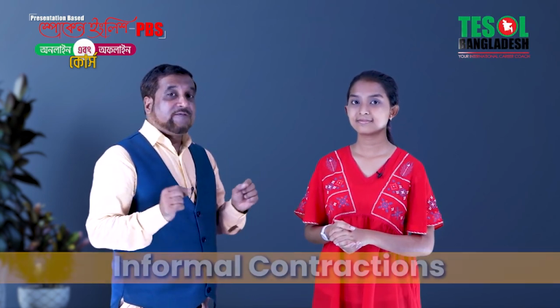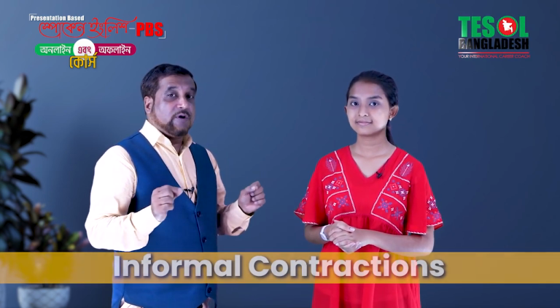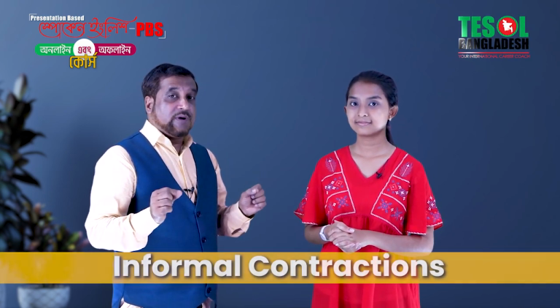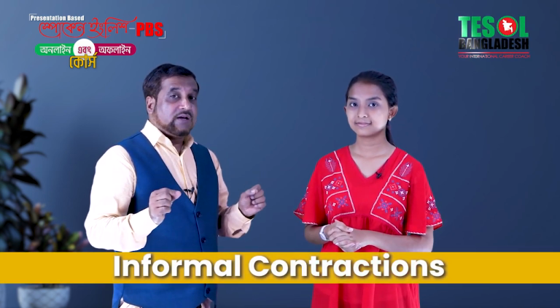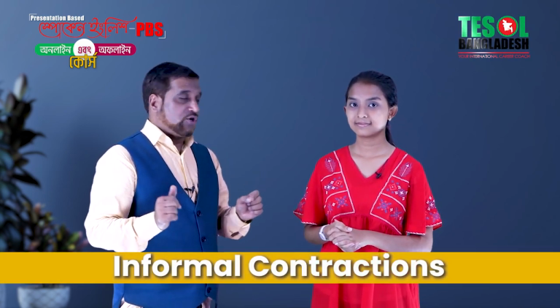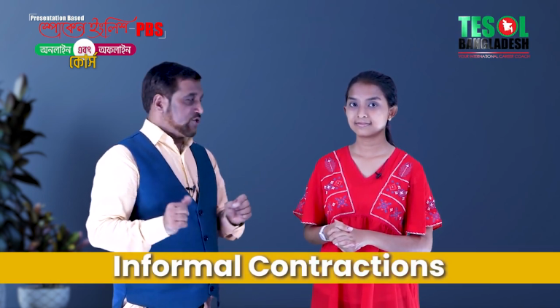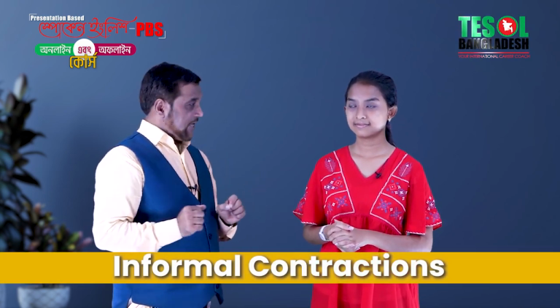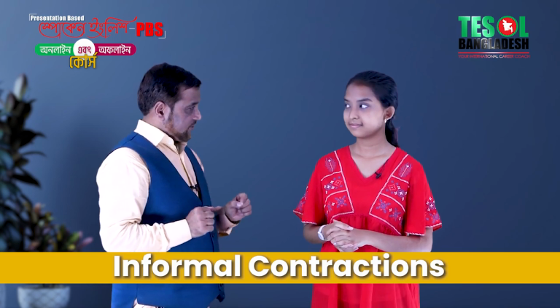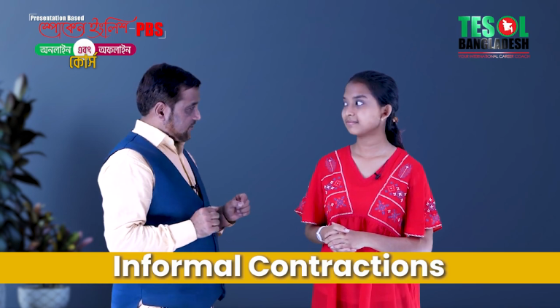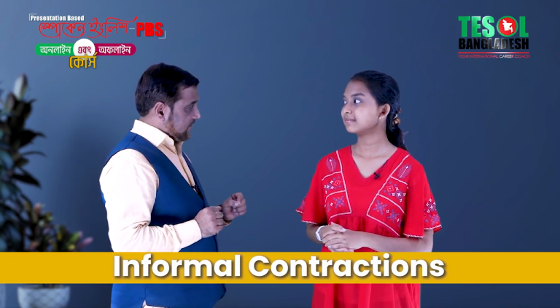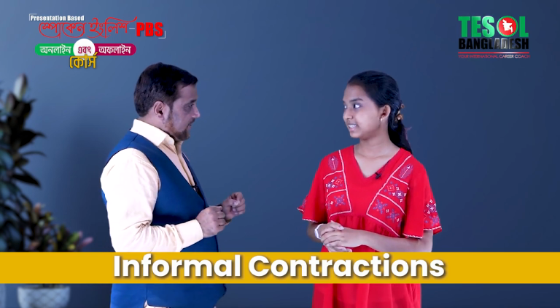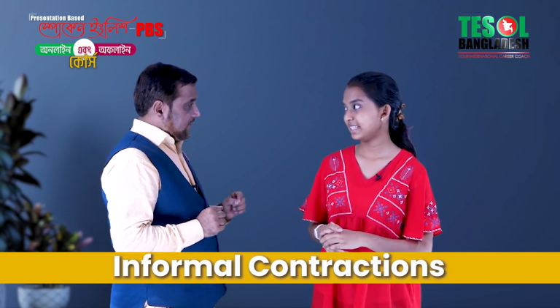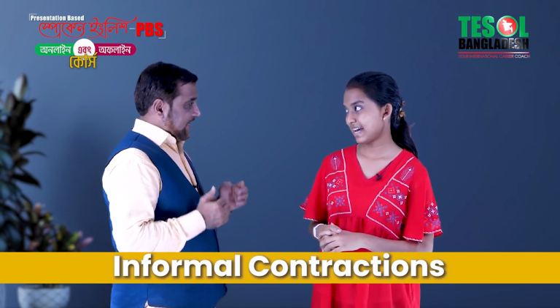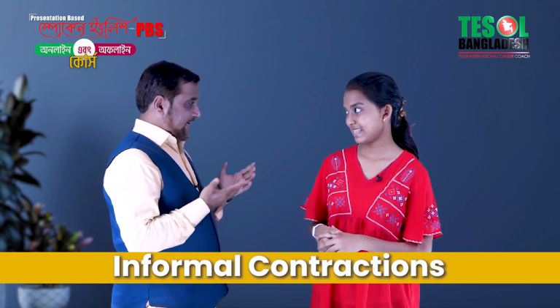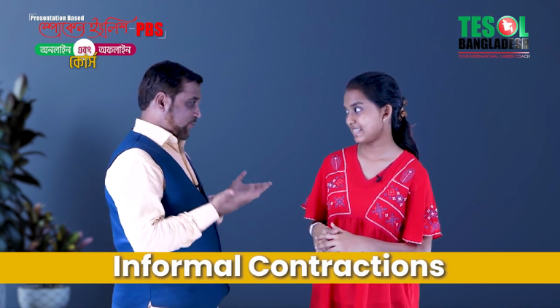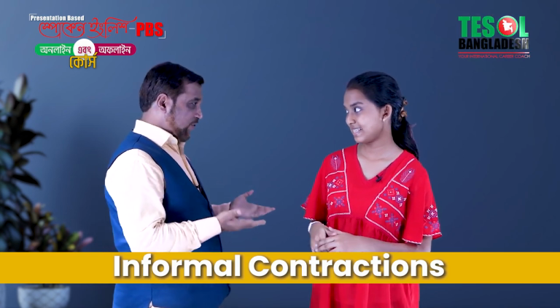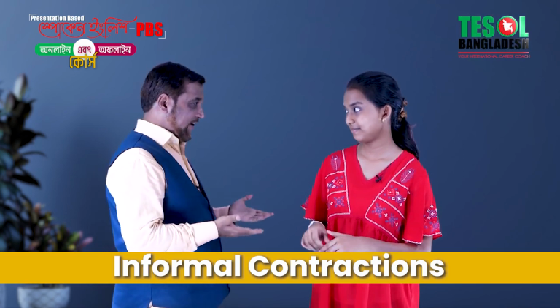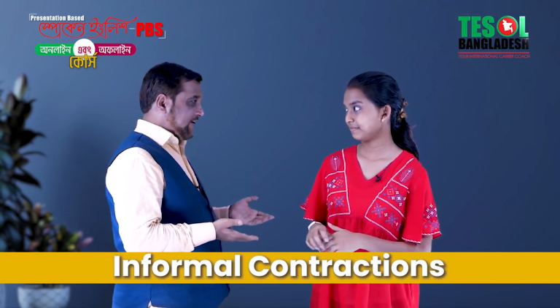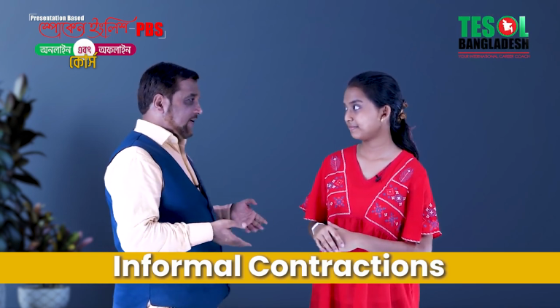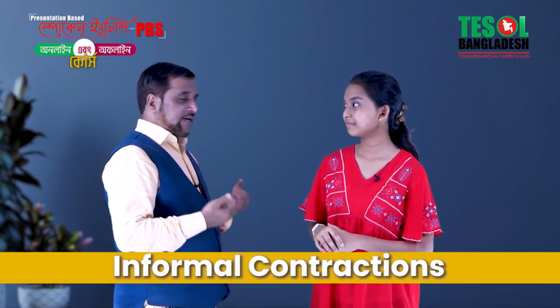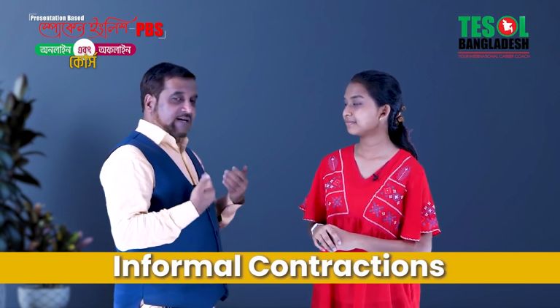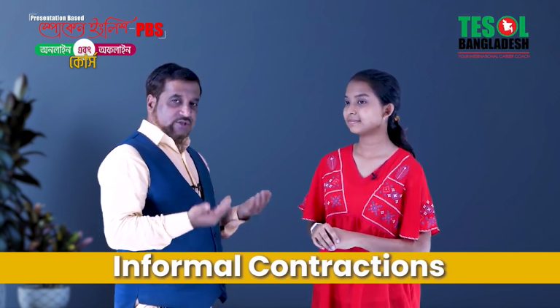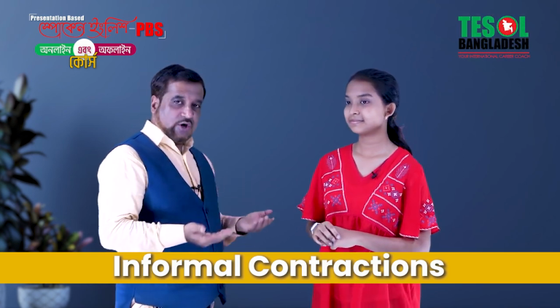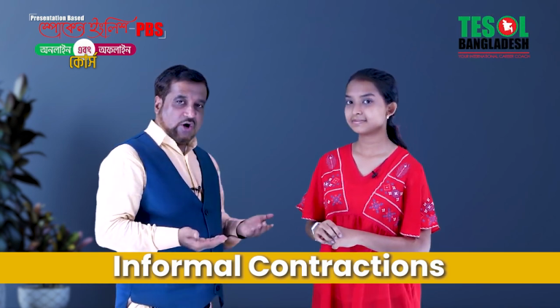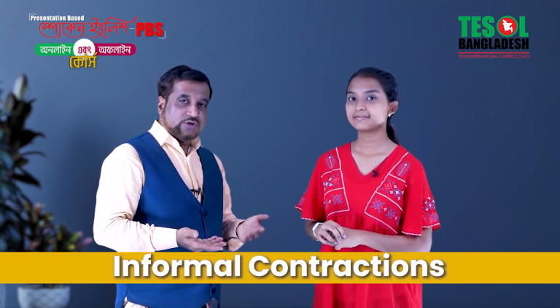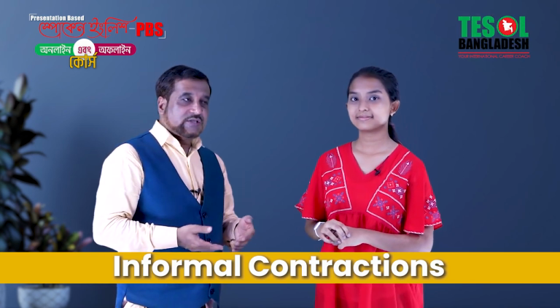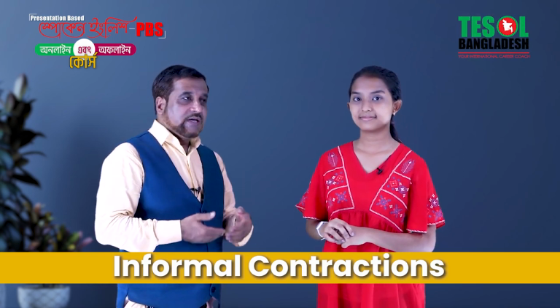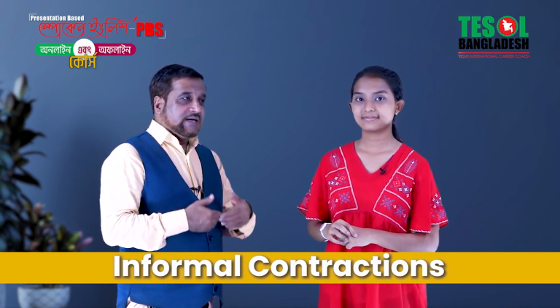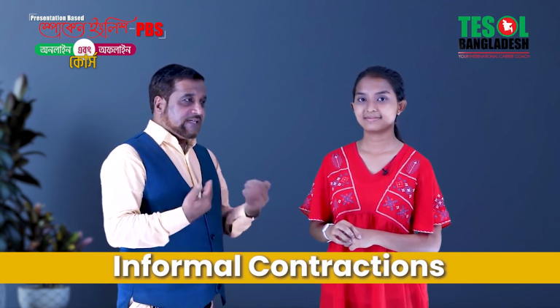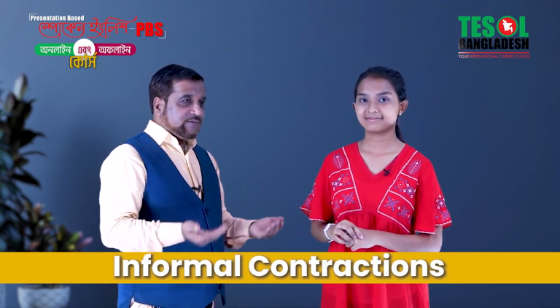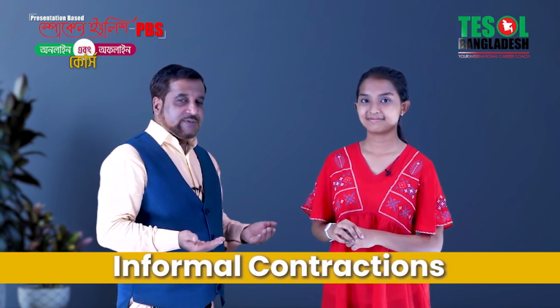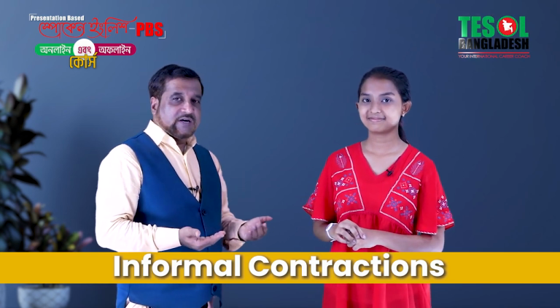Informal contractions — these are commonly used in English movies, English songs, and by native speakers.